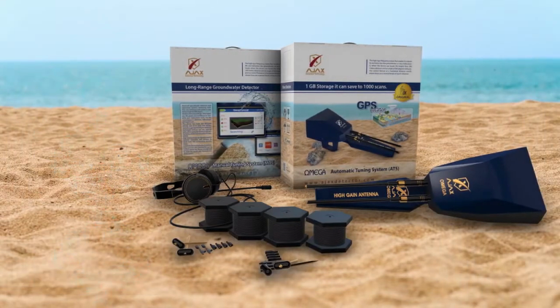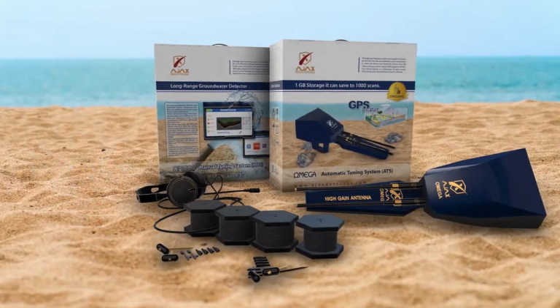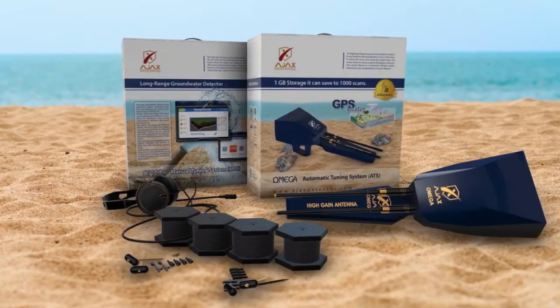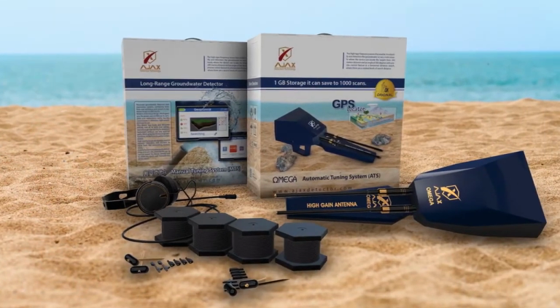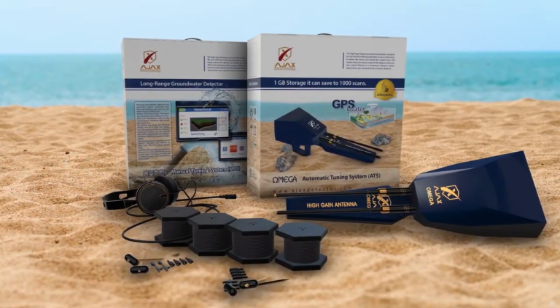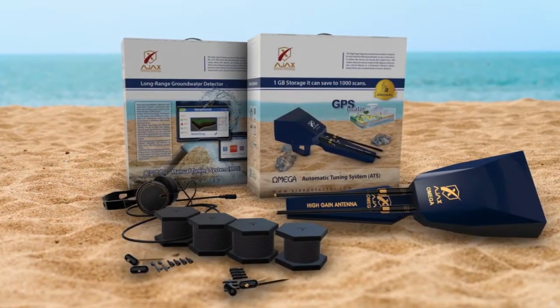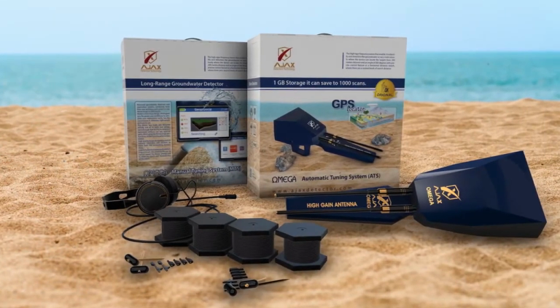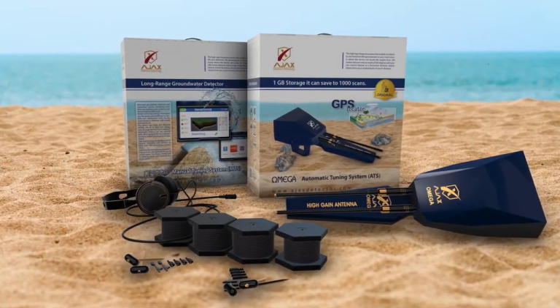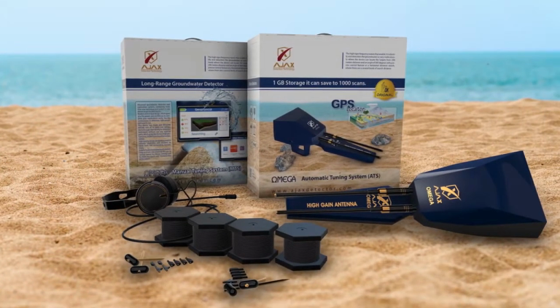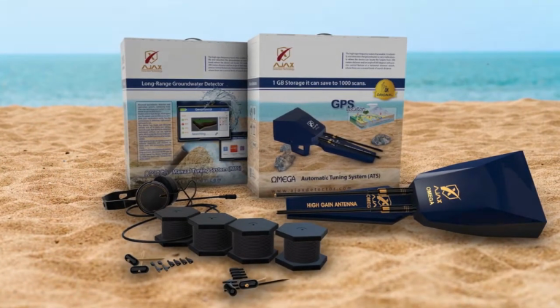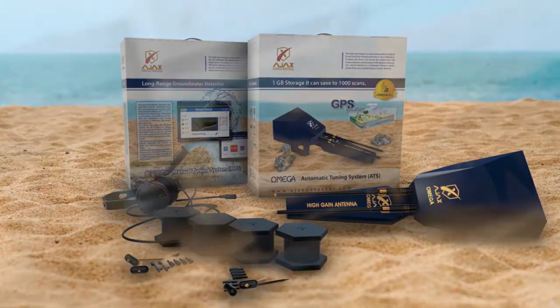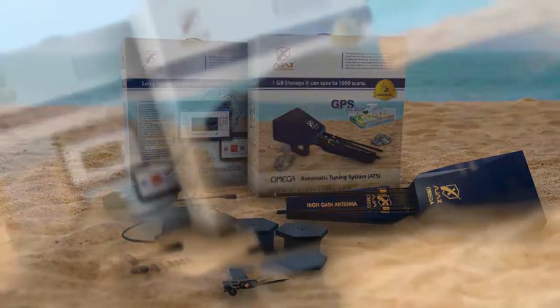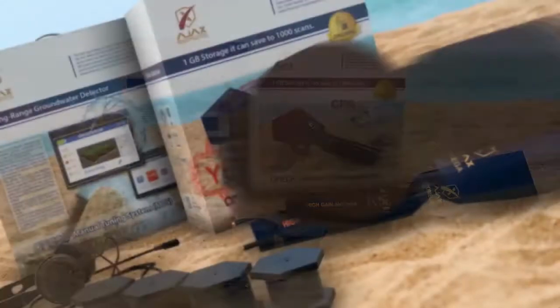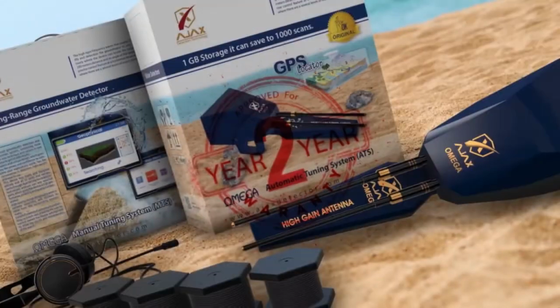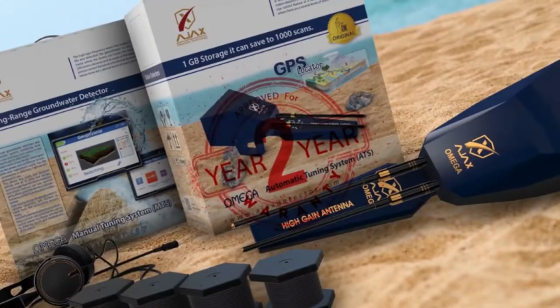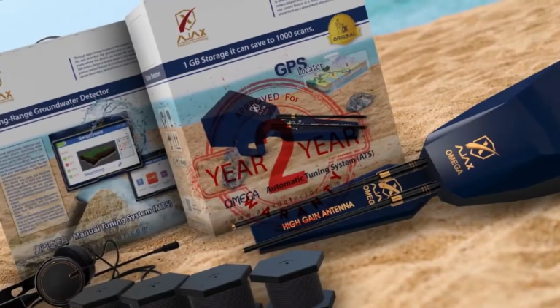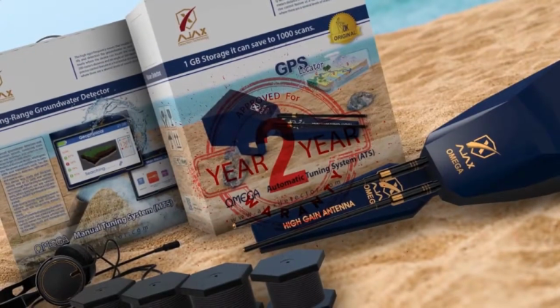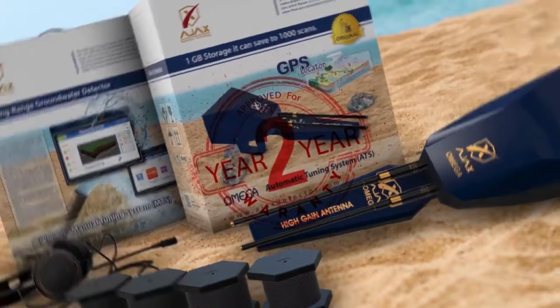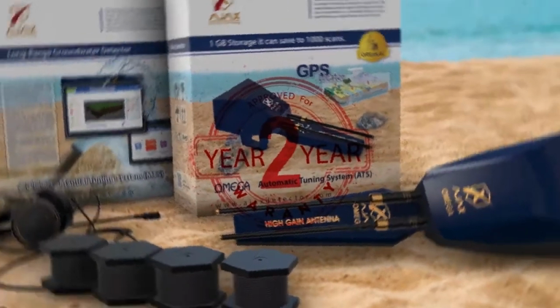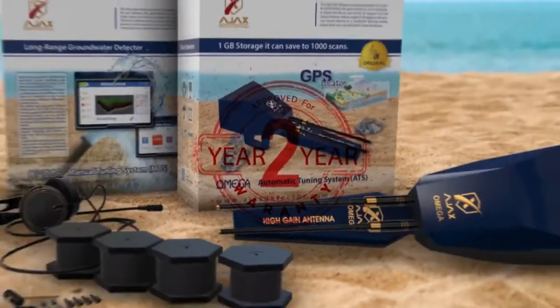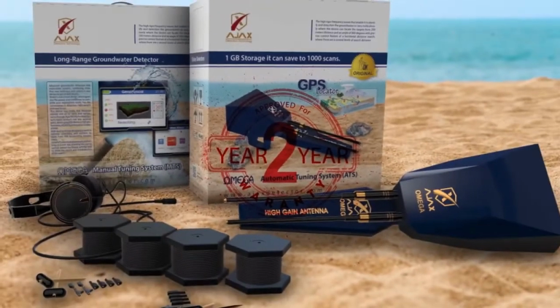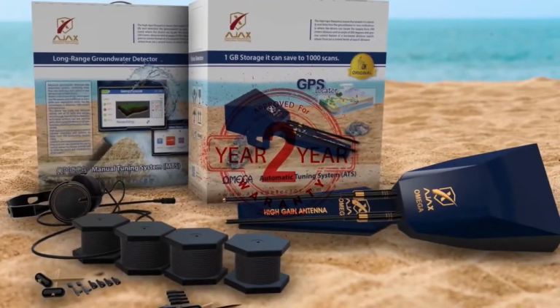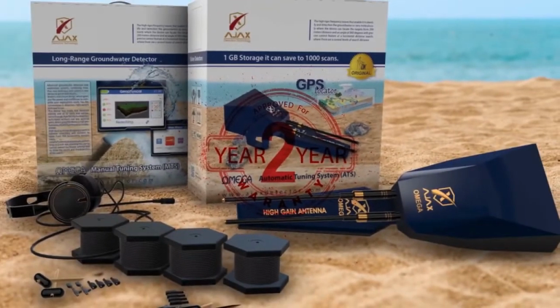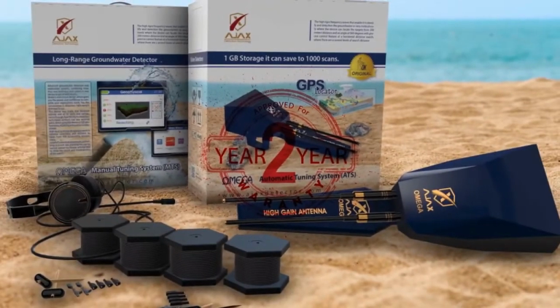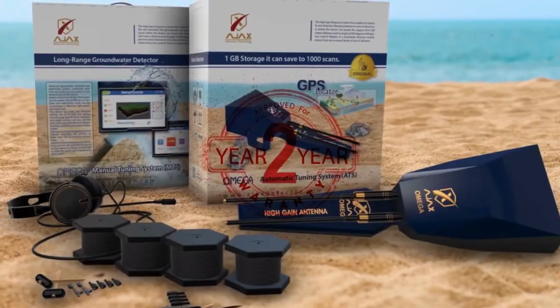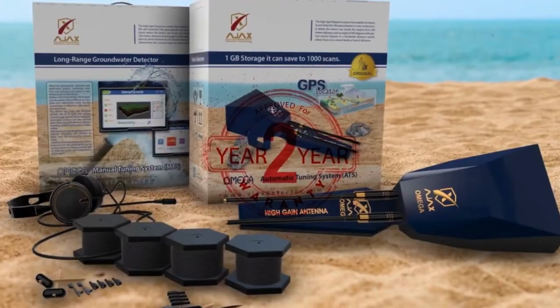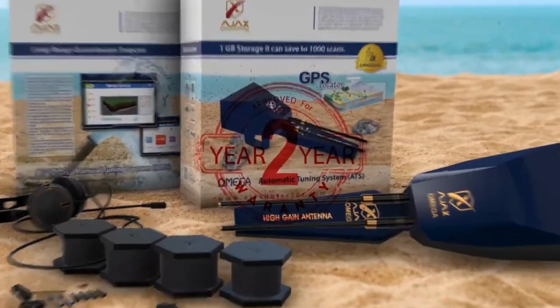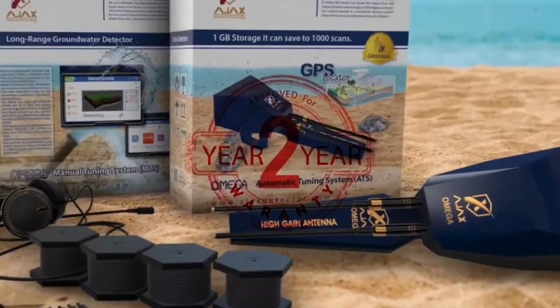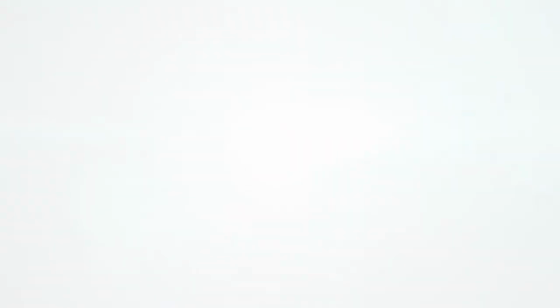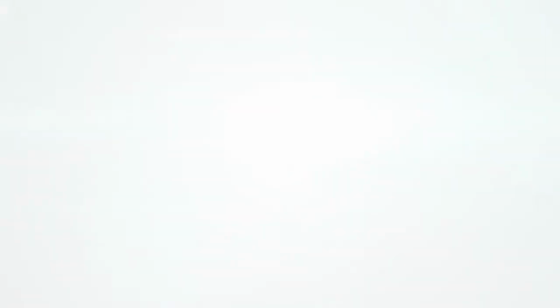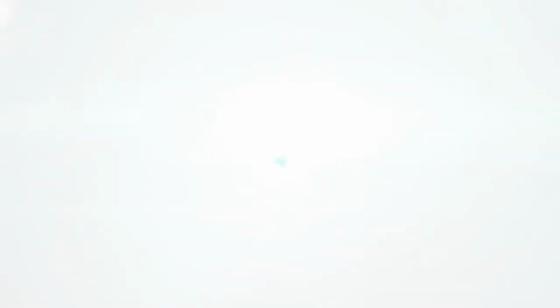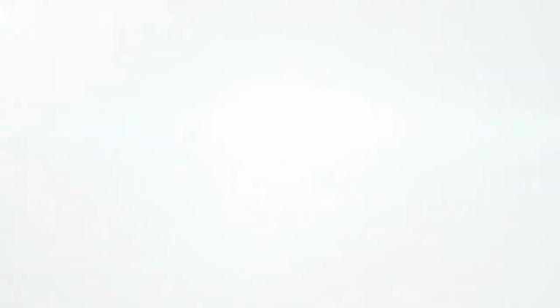Omega is provided with a warranty of two years from the date of purchase.